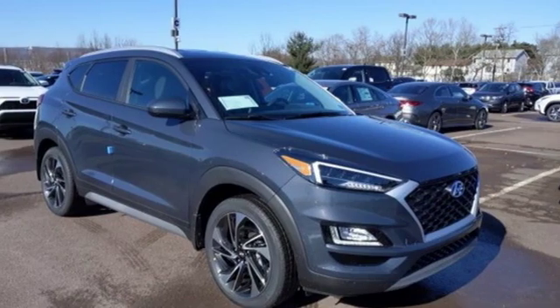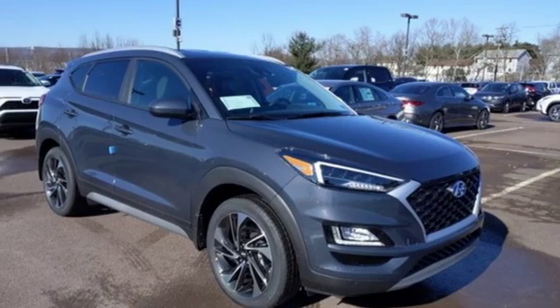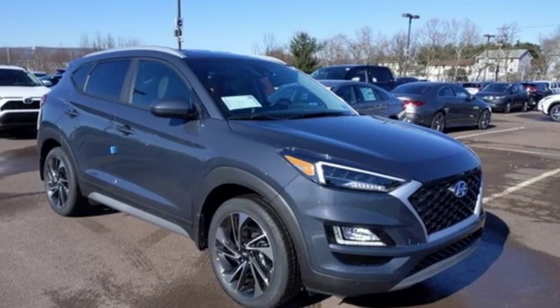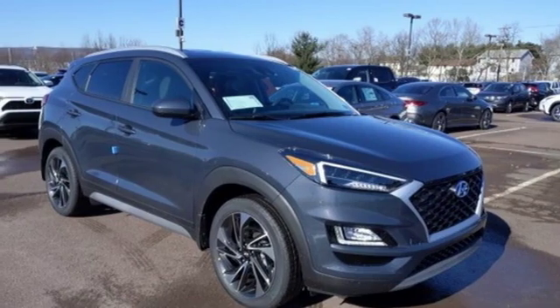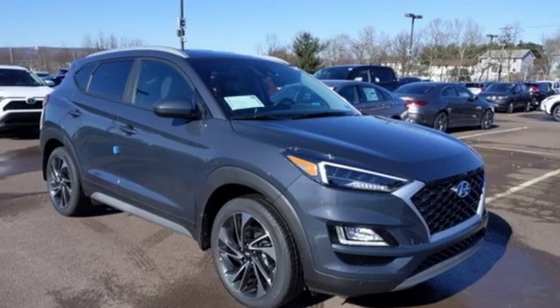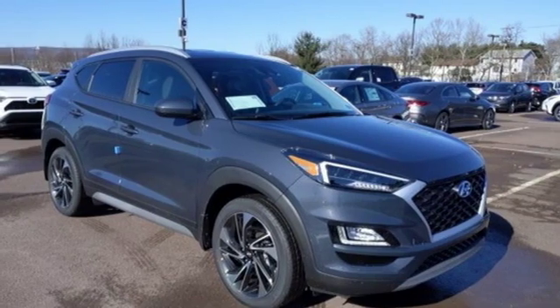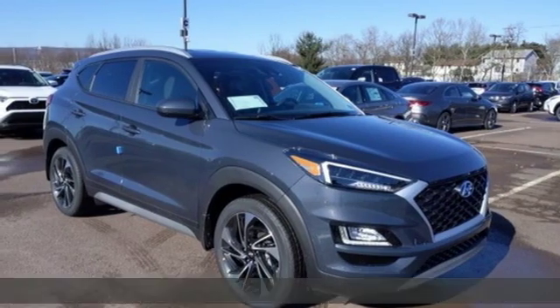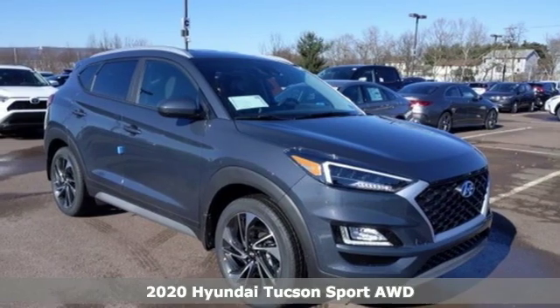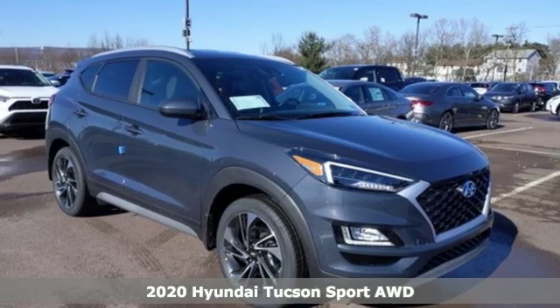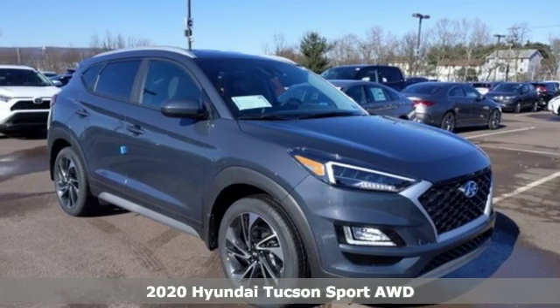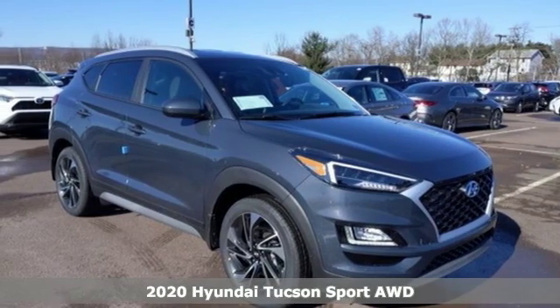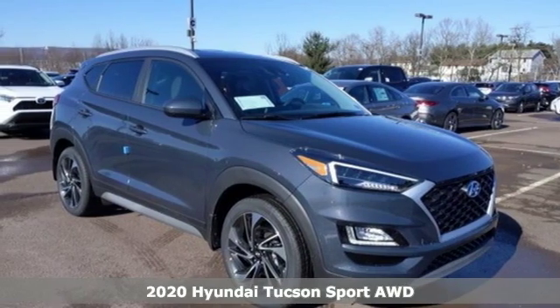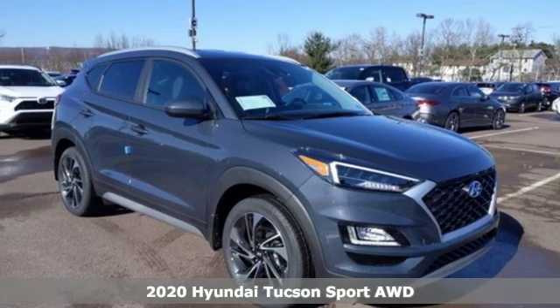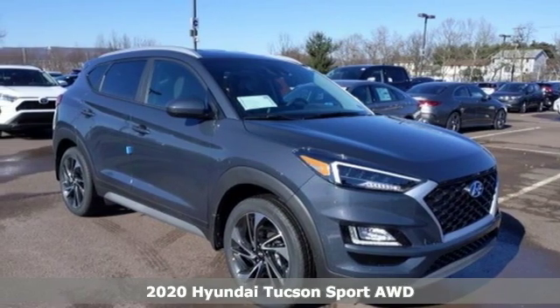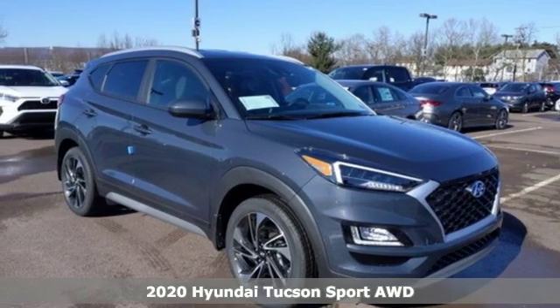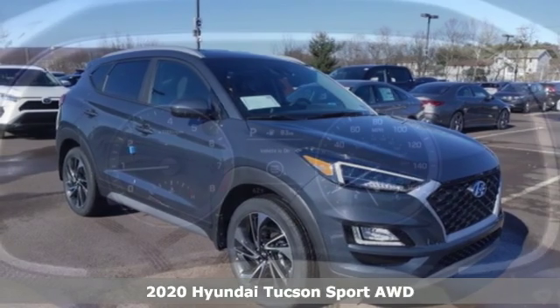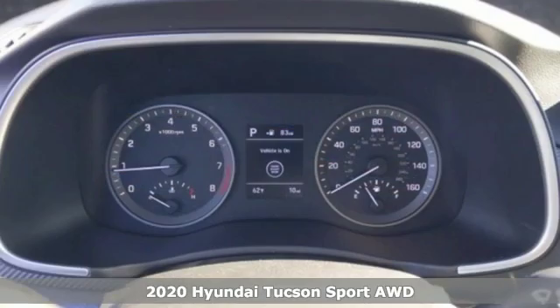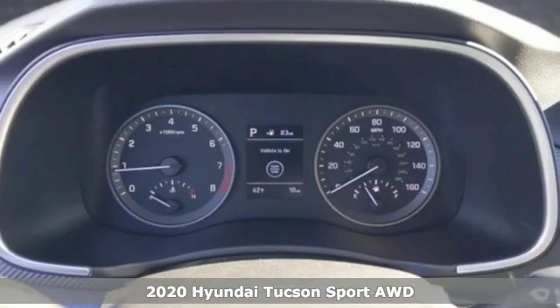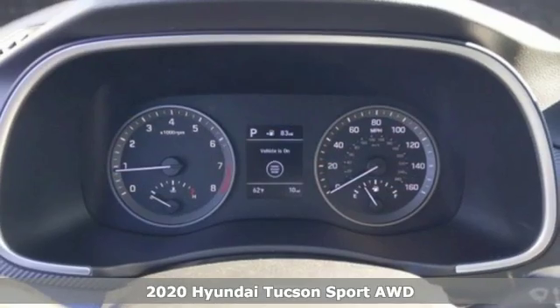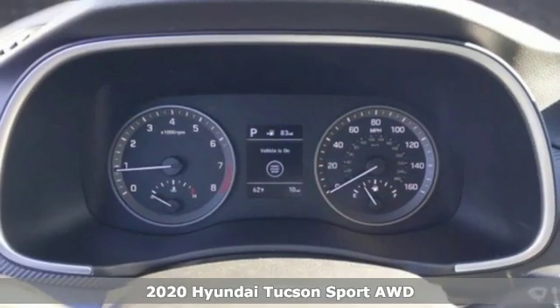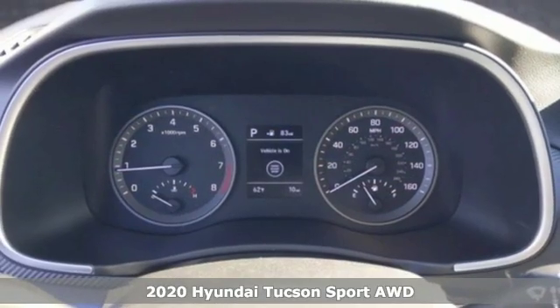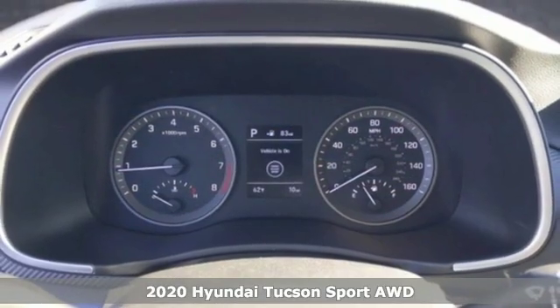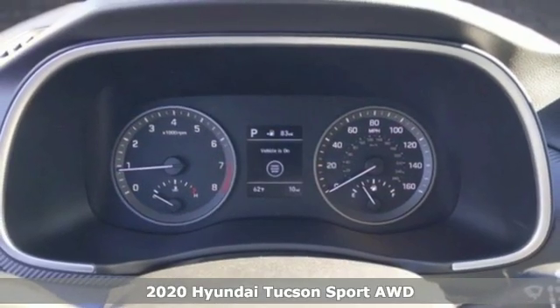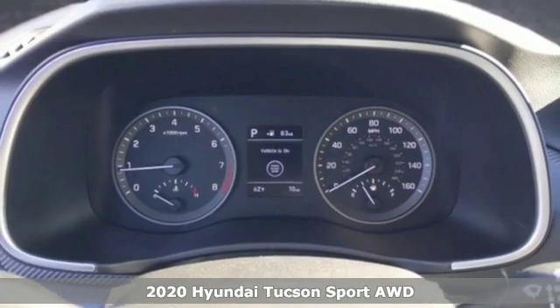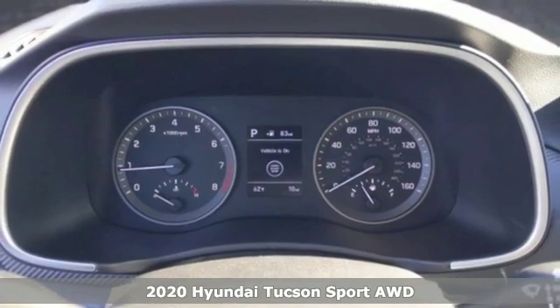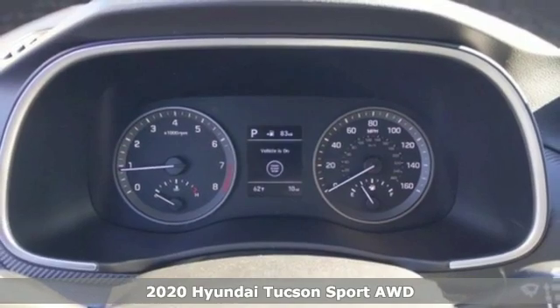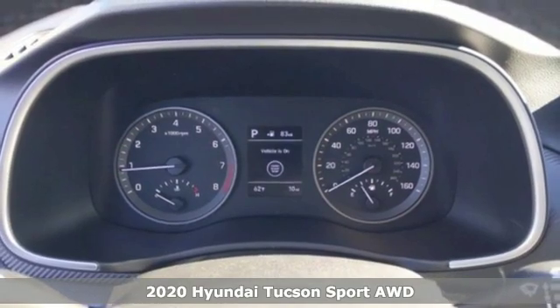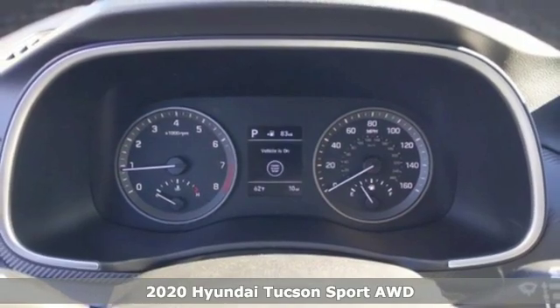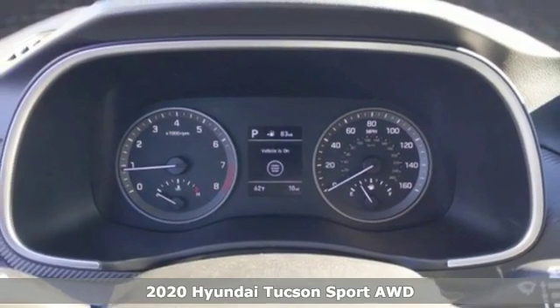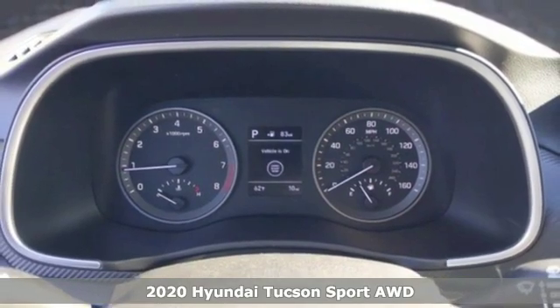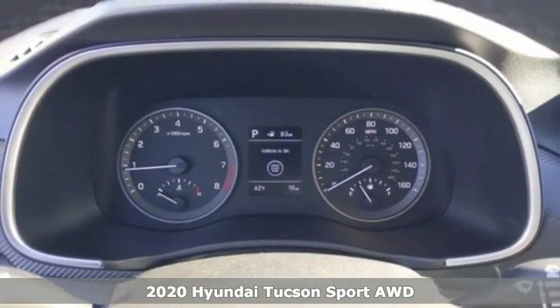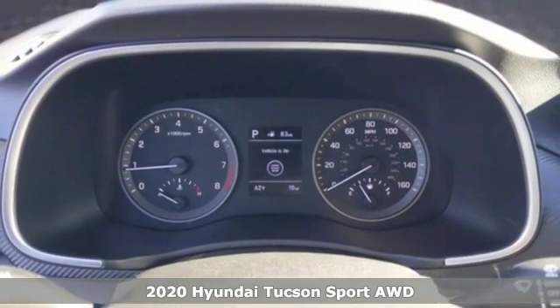Here's a new 2020 Hyundai Tucson. Challenging convention to find a better way — it's the Hyundai way.